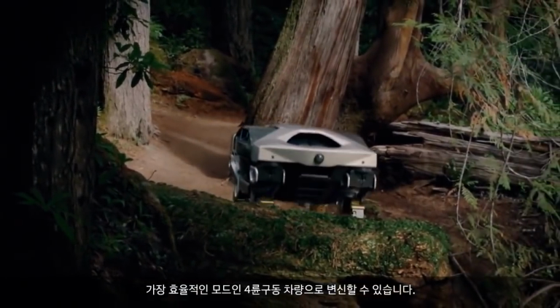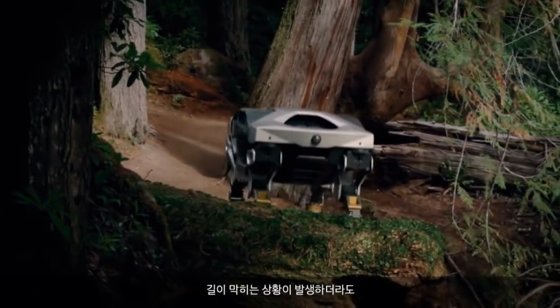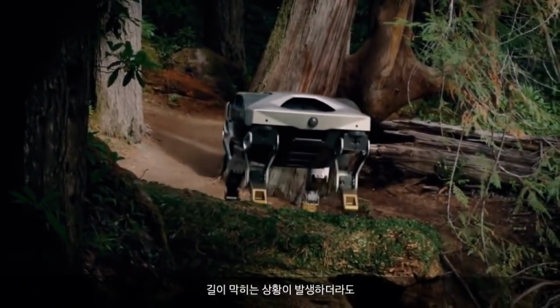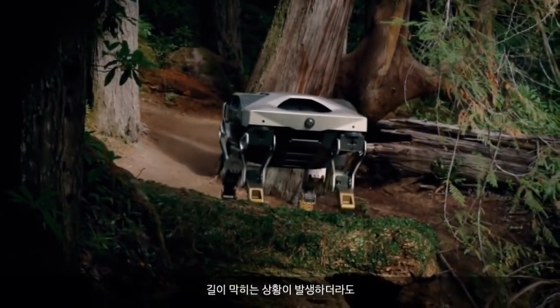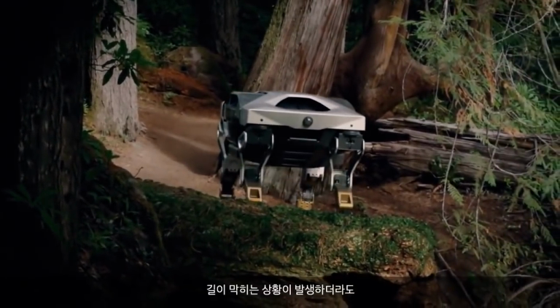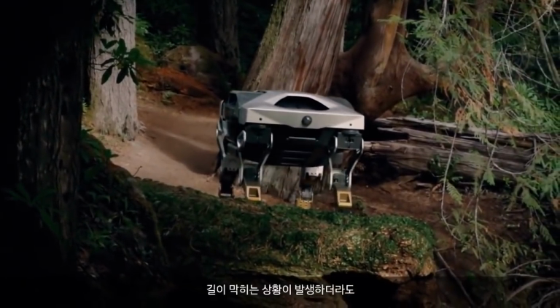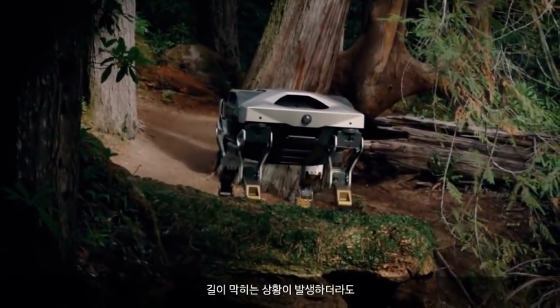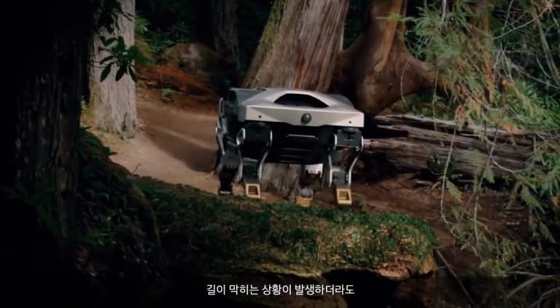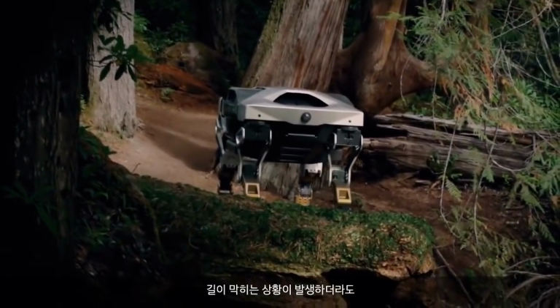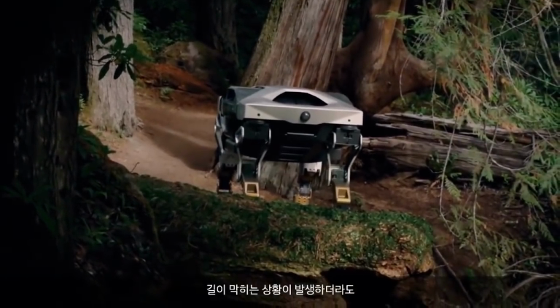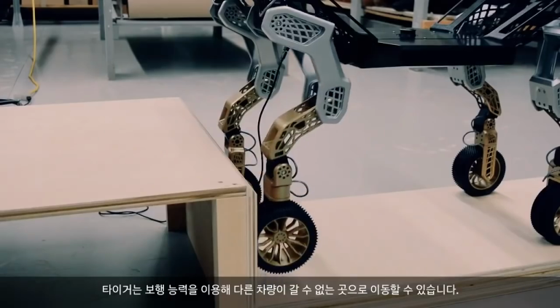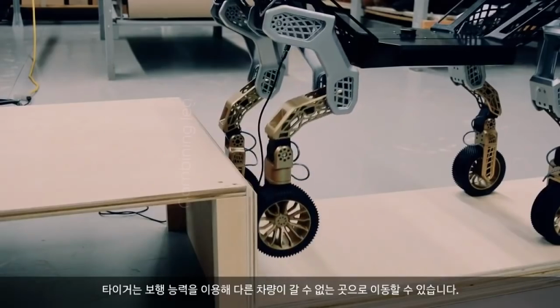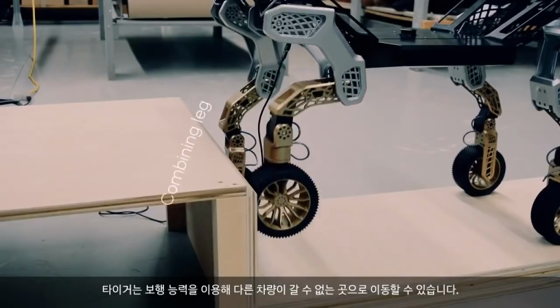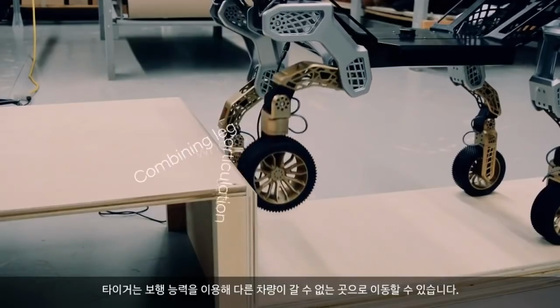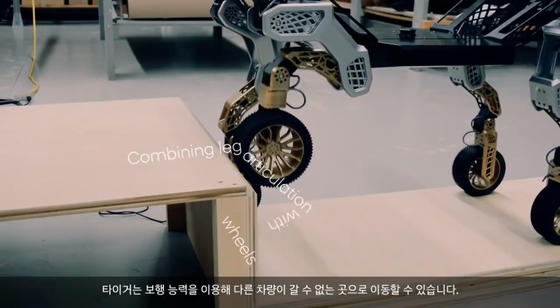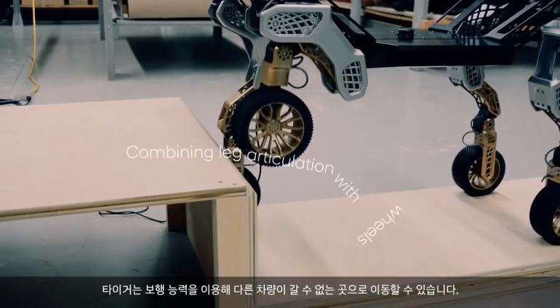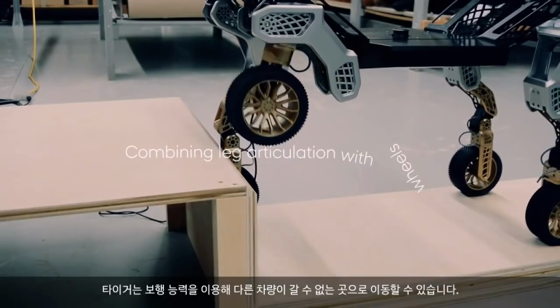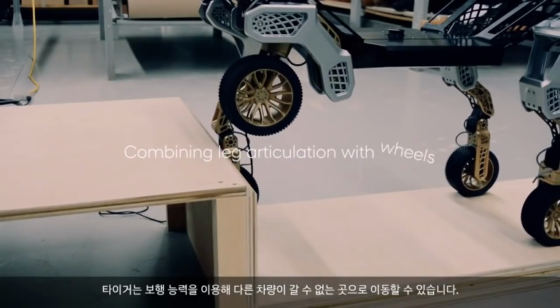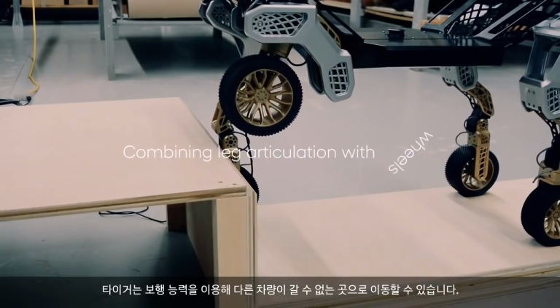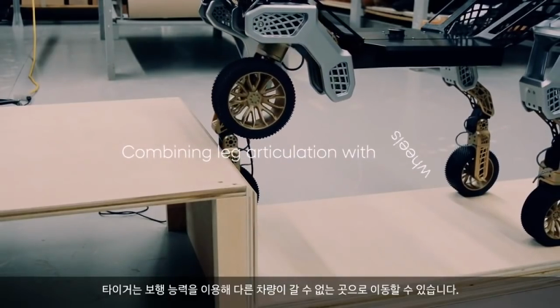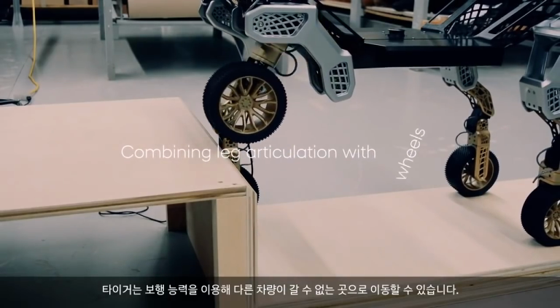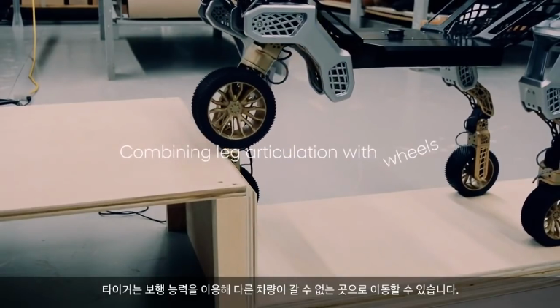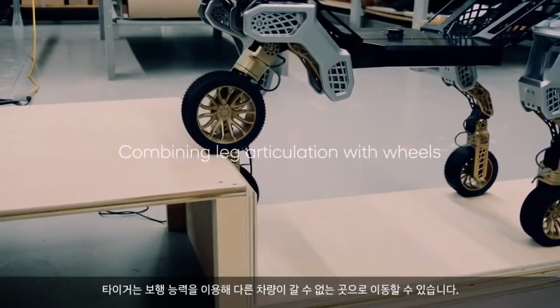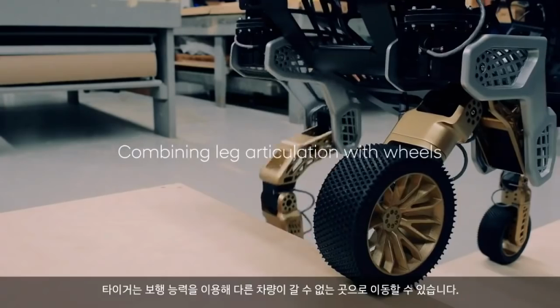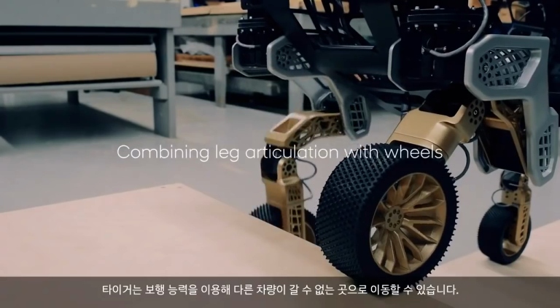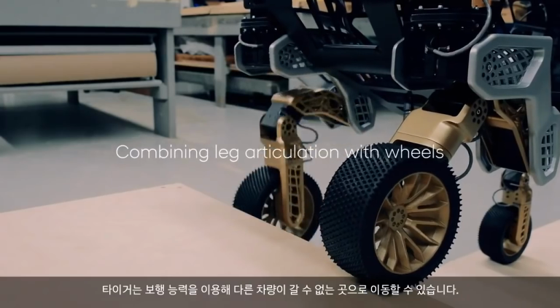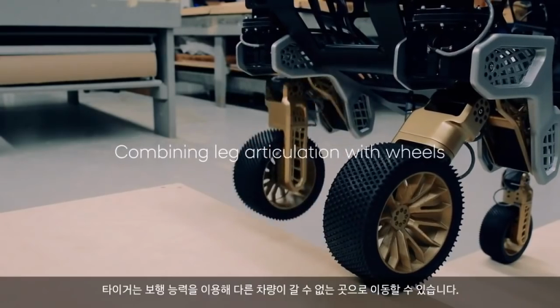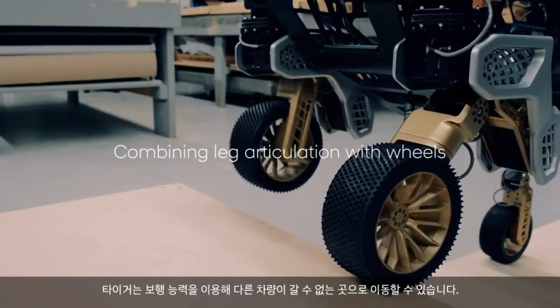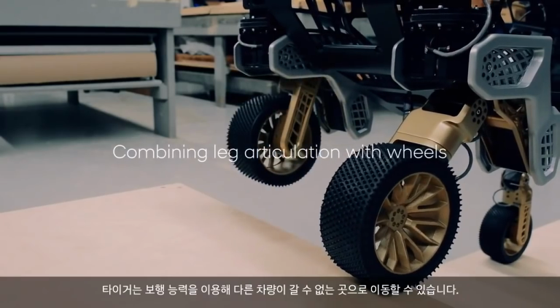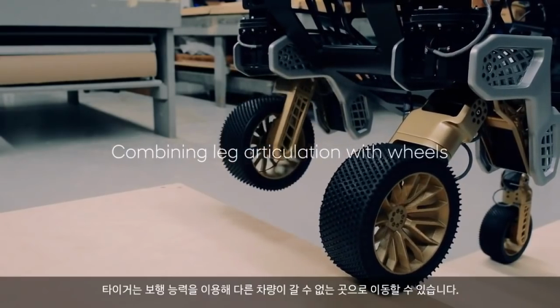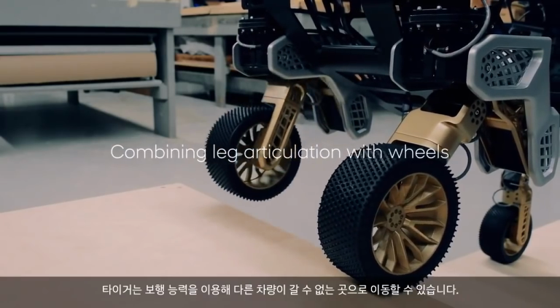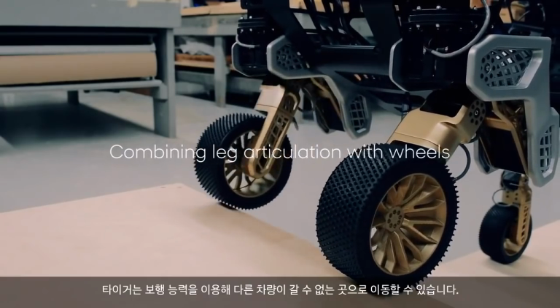If it ever gets stuck, TIGER can use its walking capabilities to keep moving where other vehicles can't.